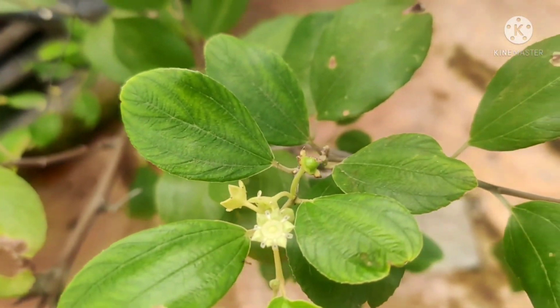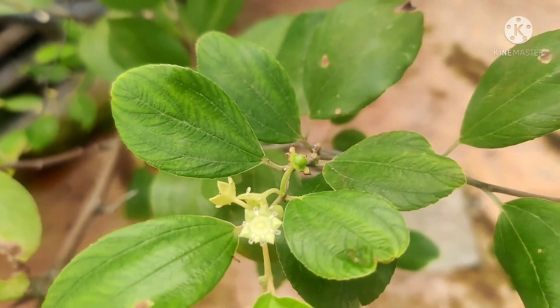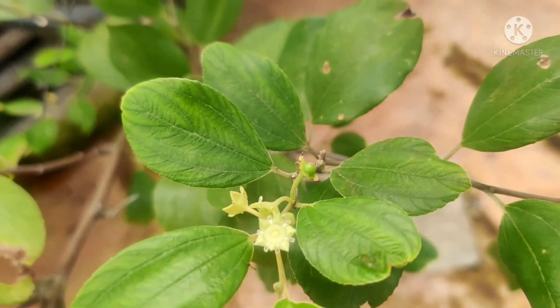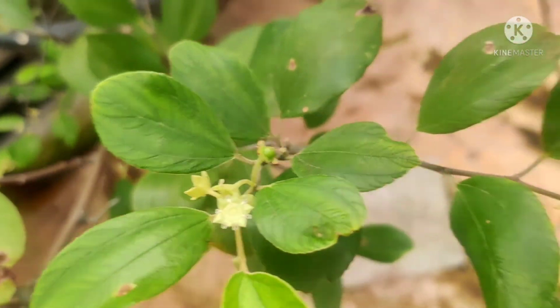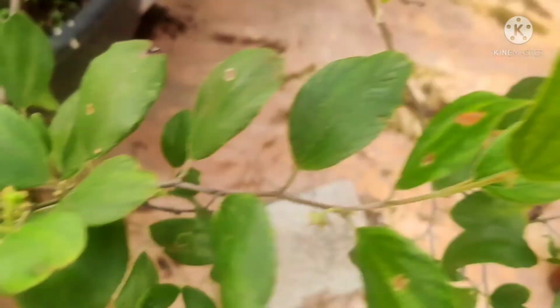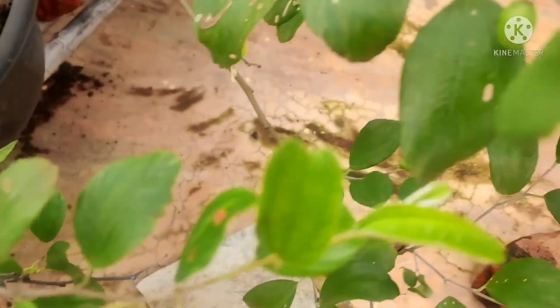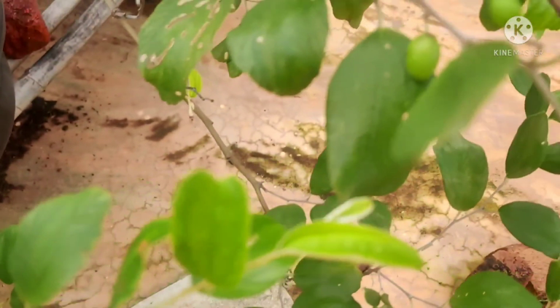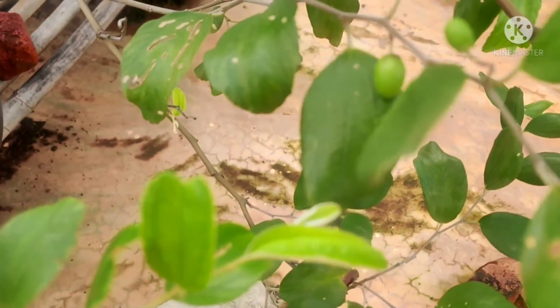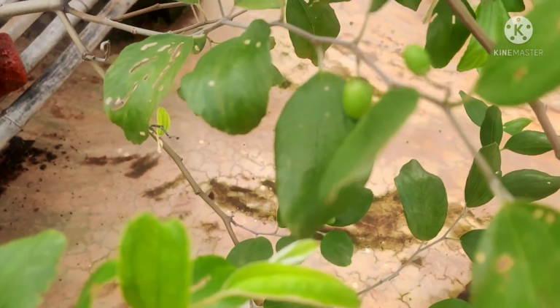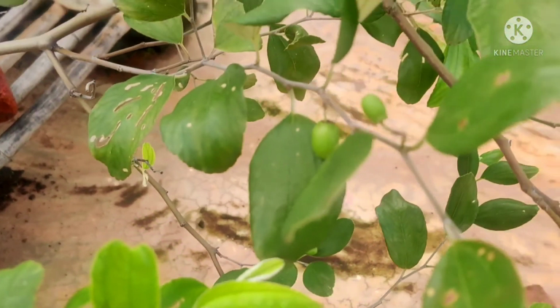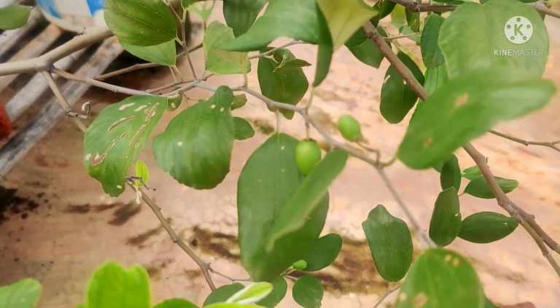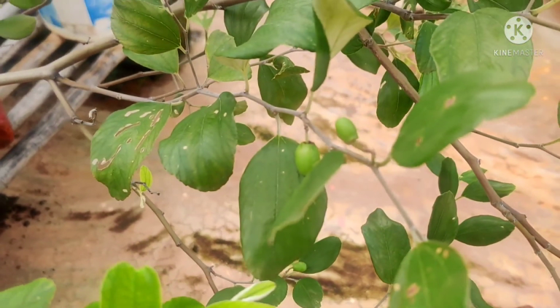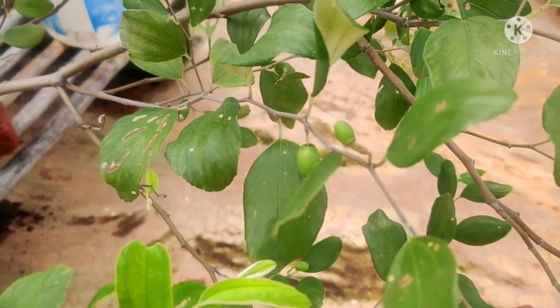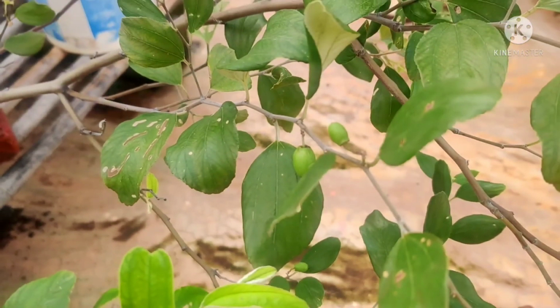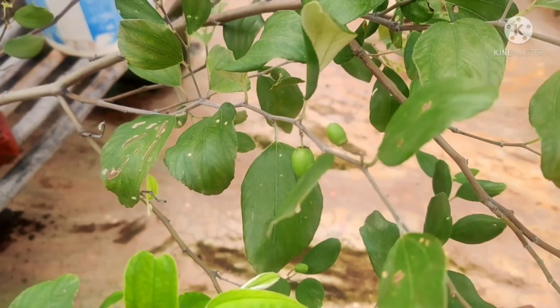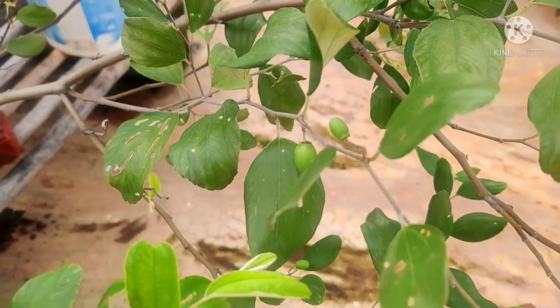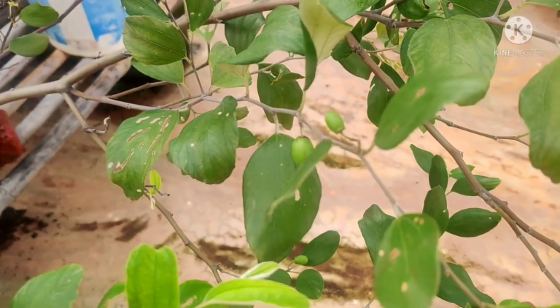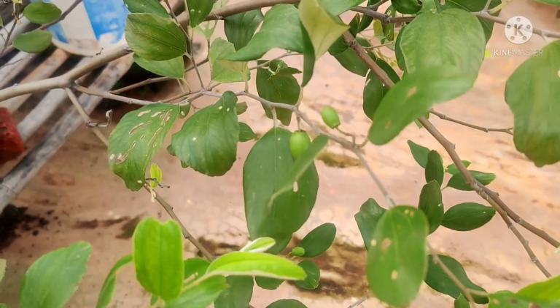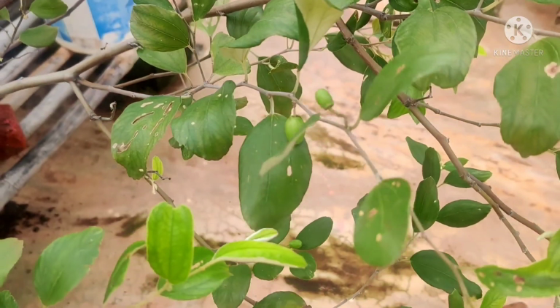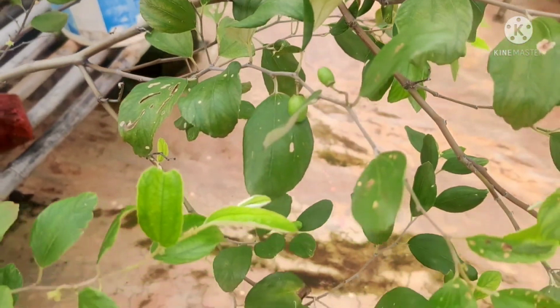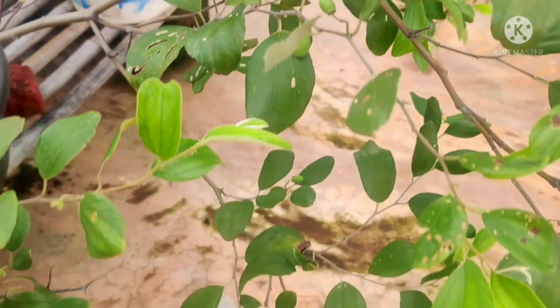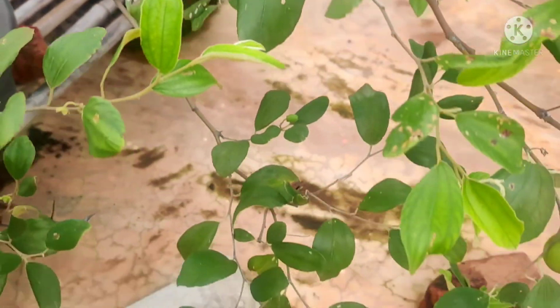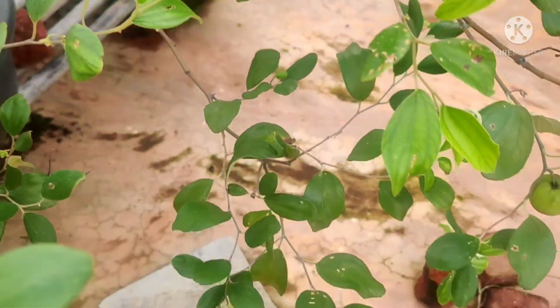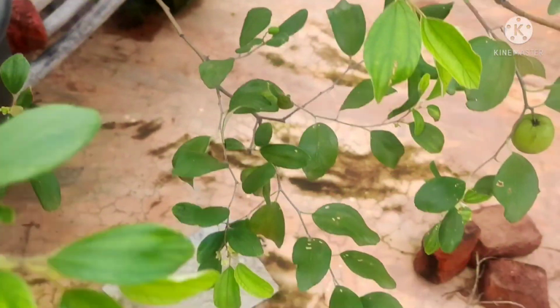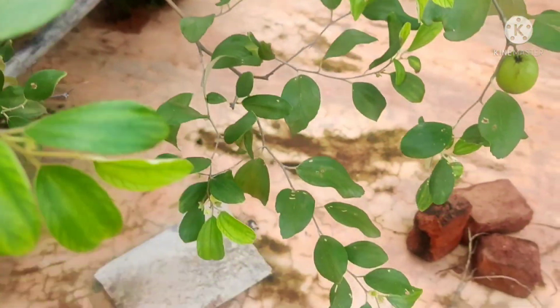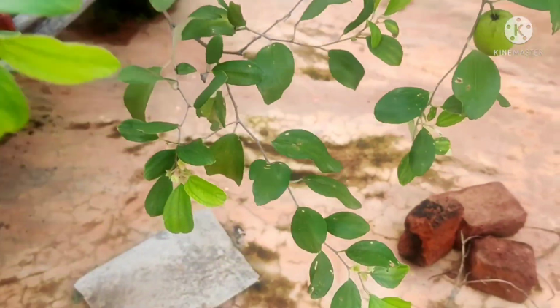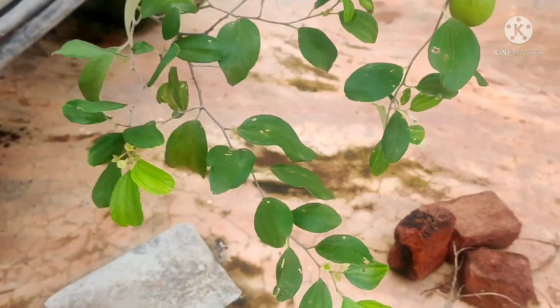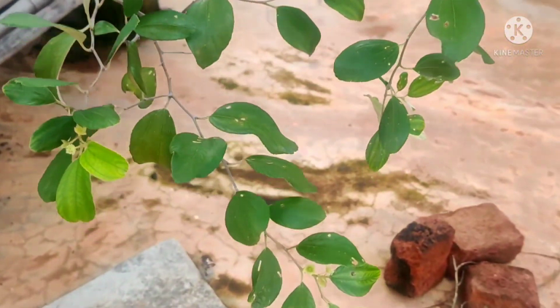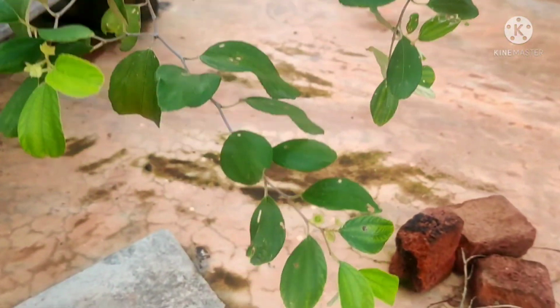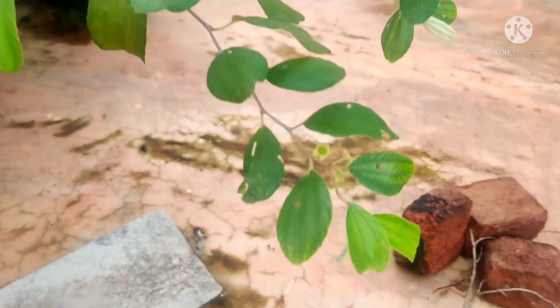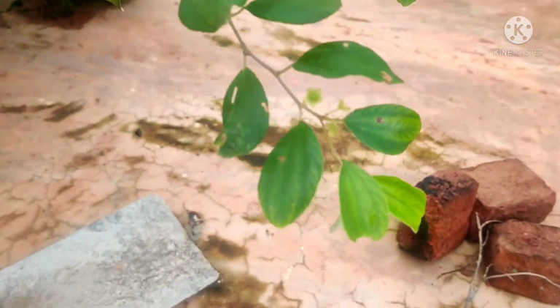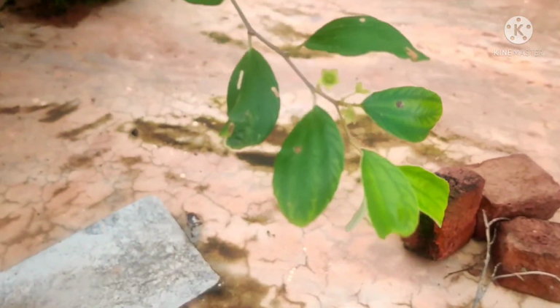This apple pear is a crossbreed of apple and pear. This is very helpful.